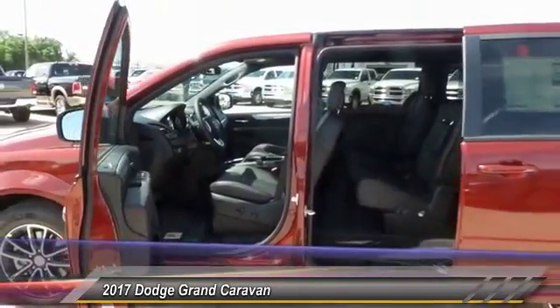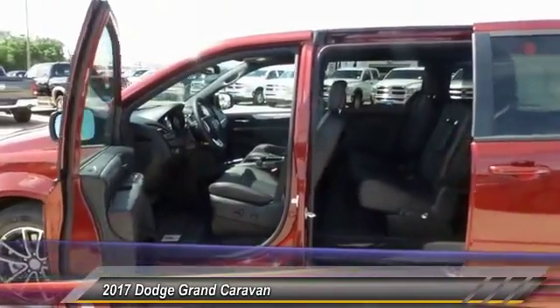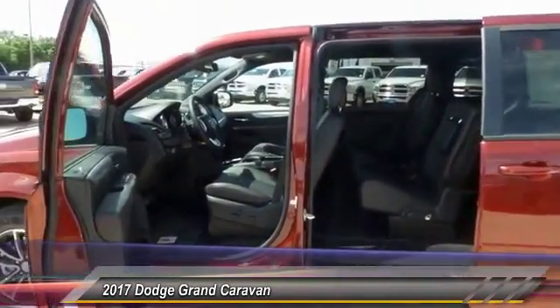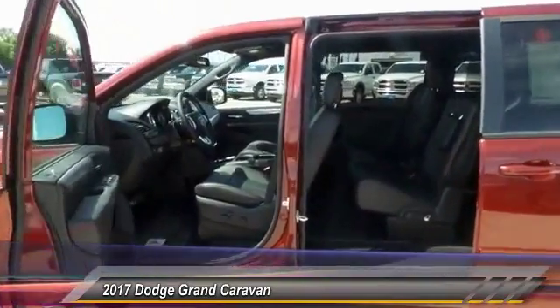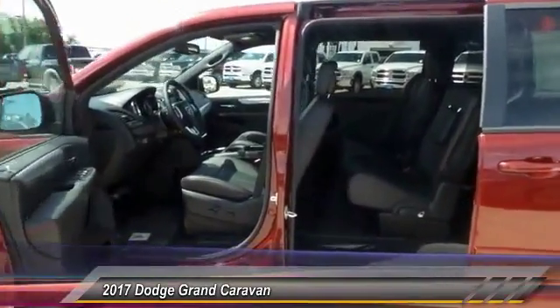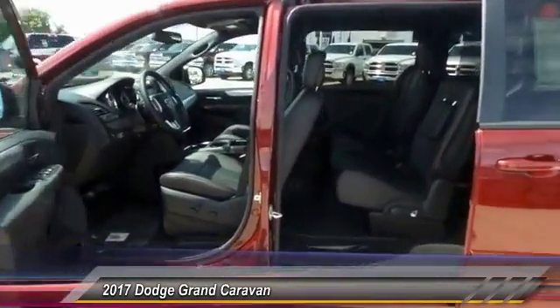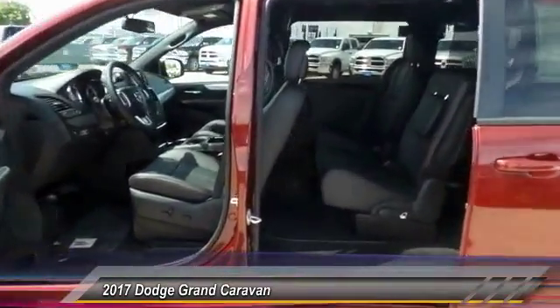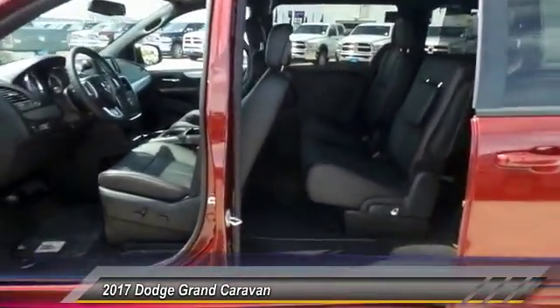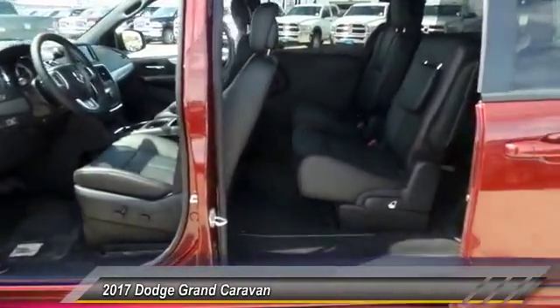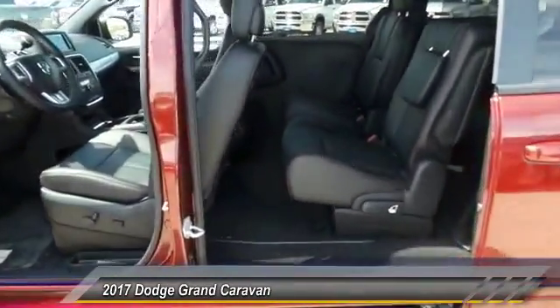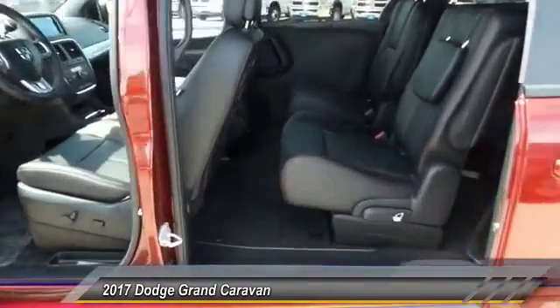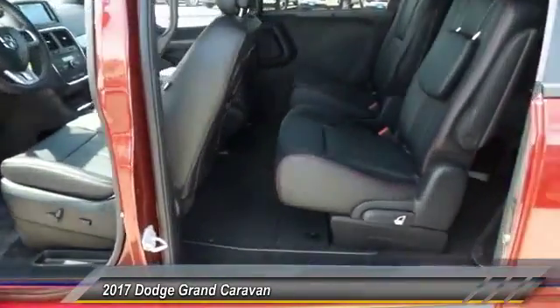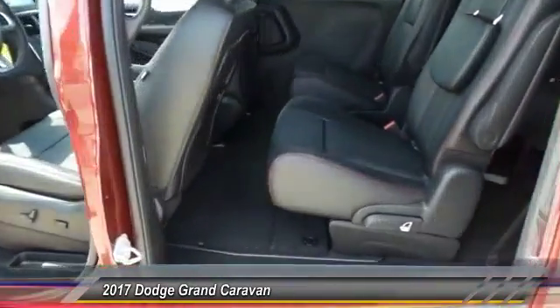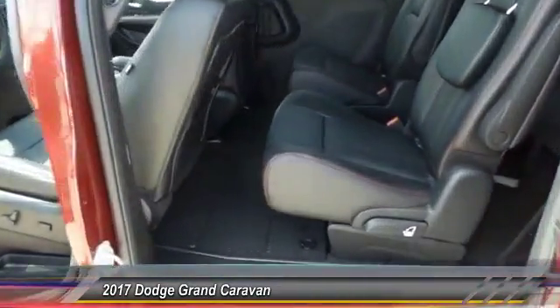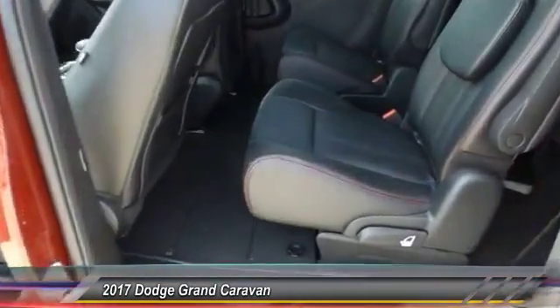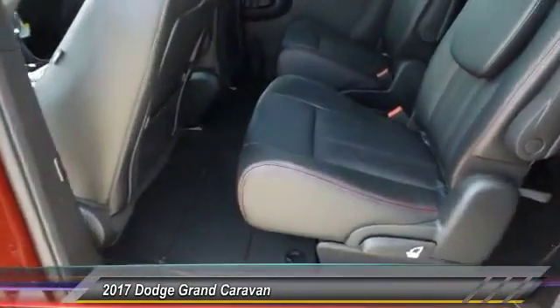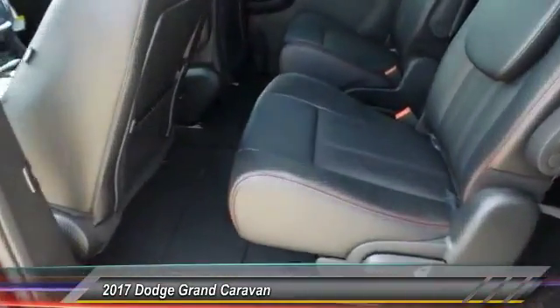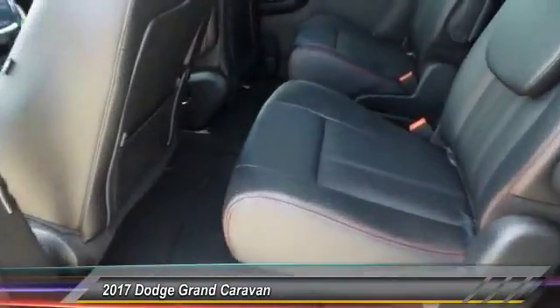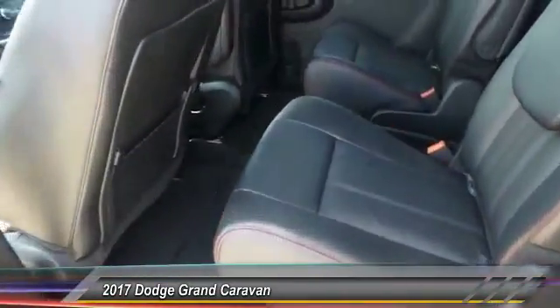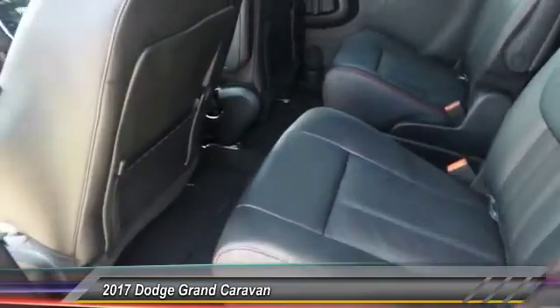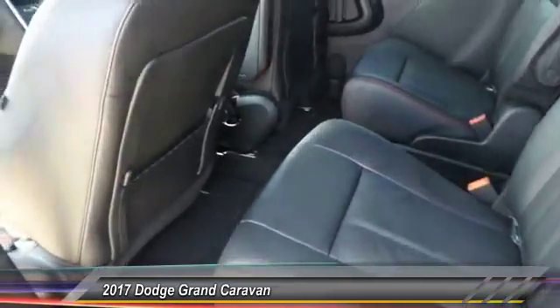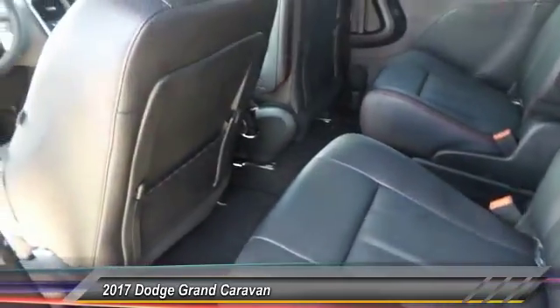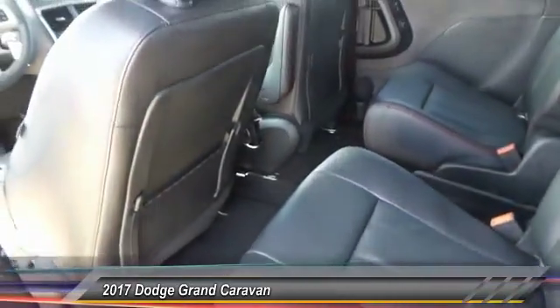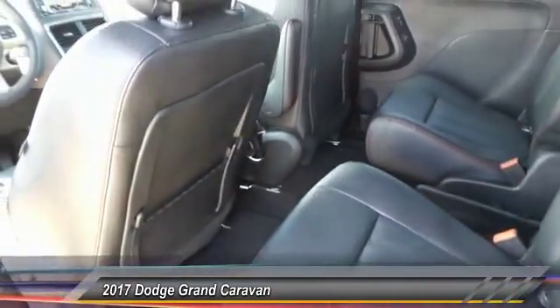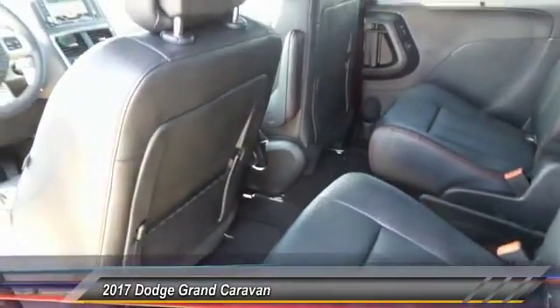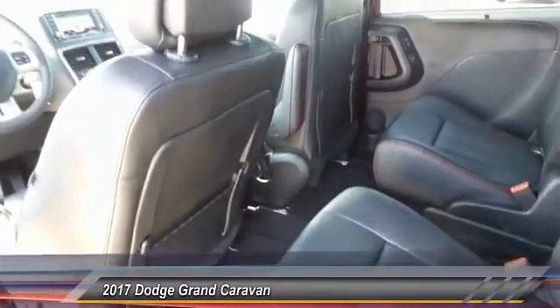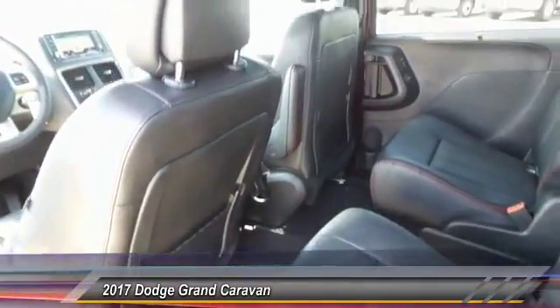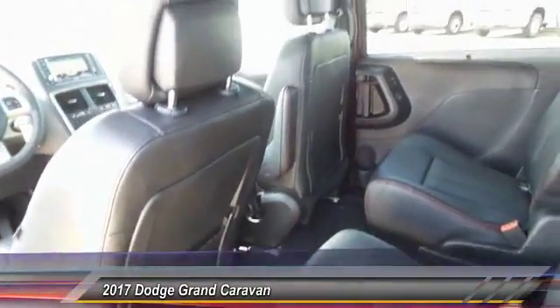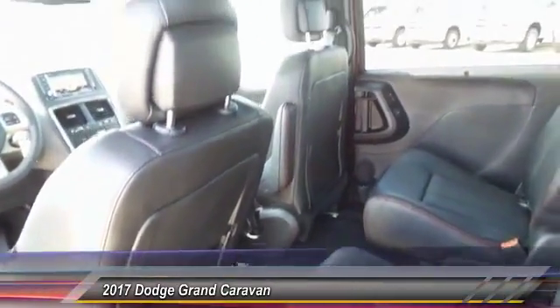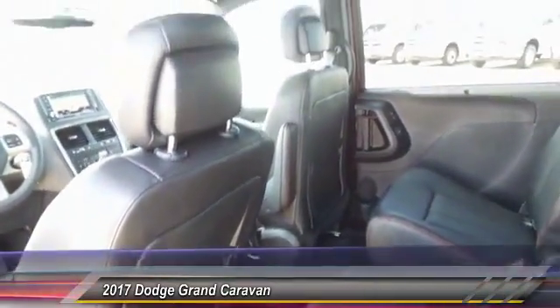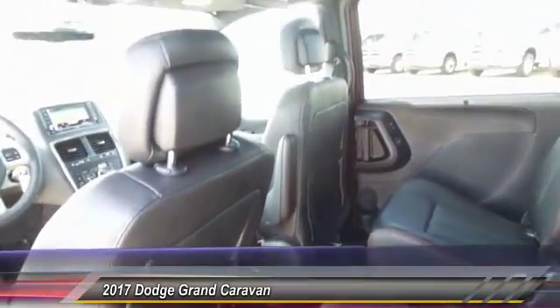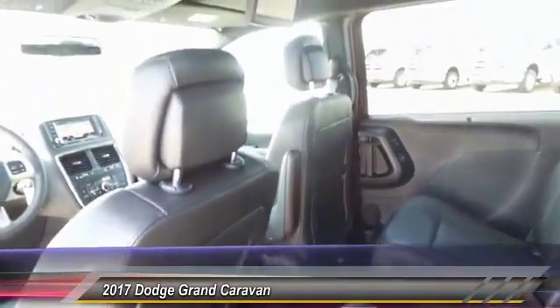This vehicle has less than 100 miles. Come see the car for yourself.